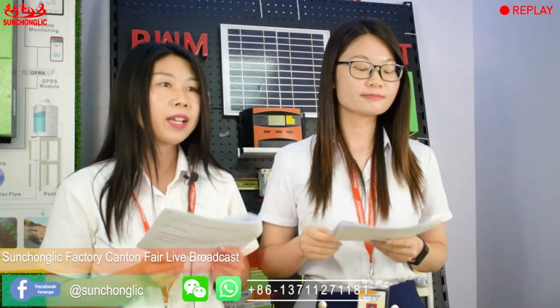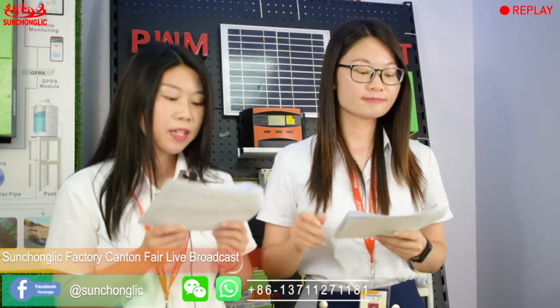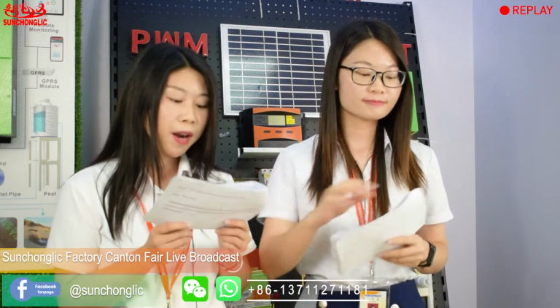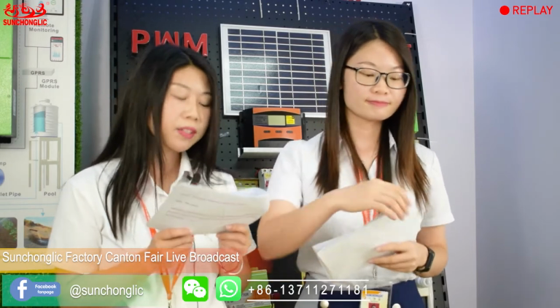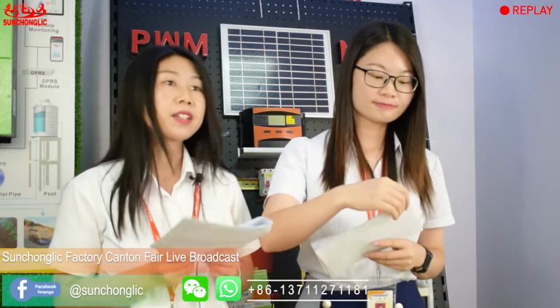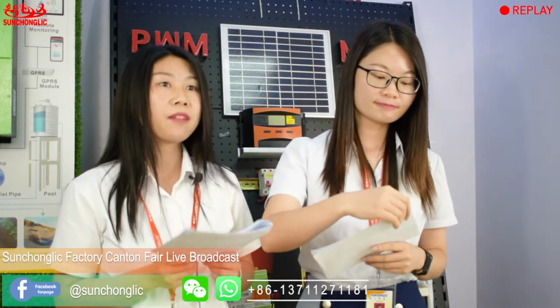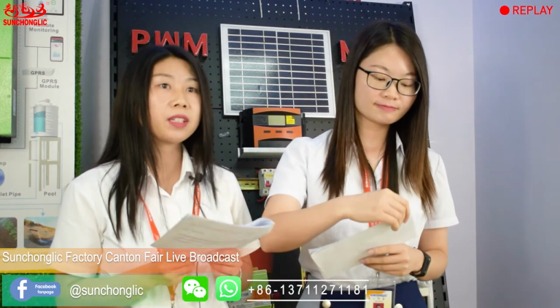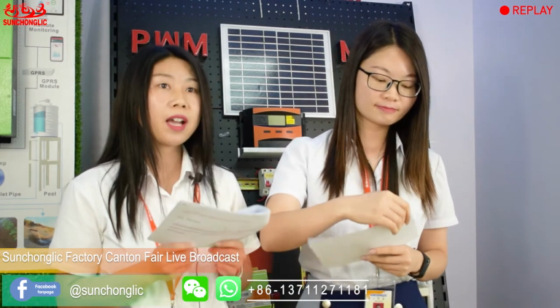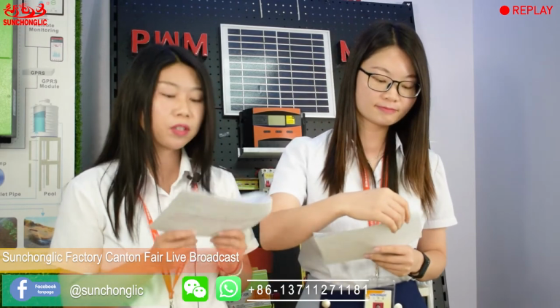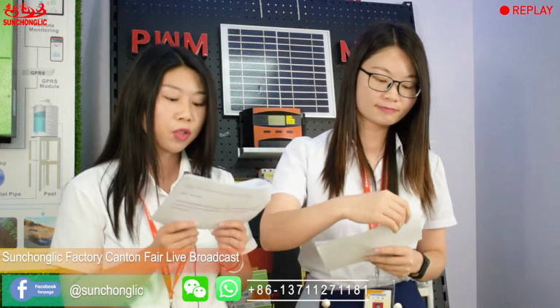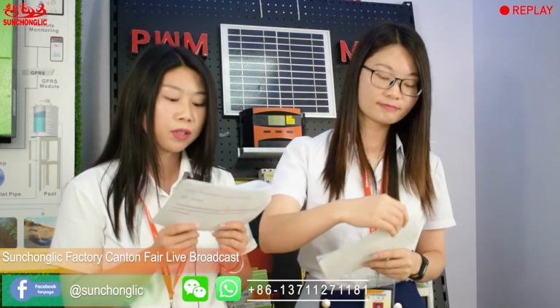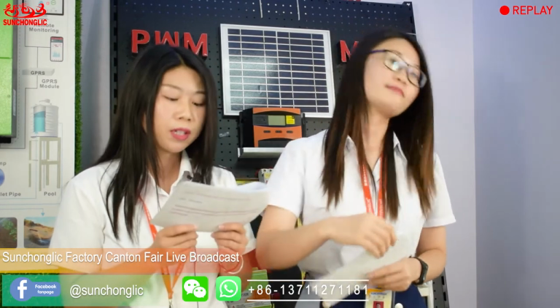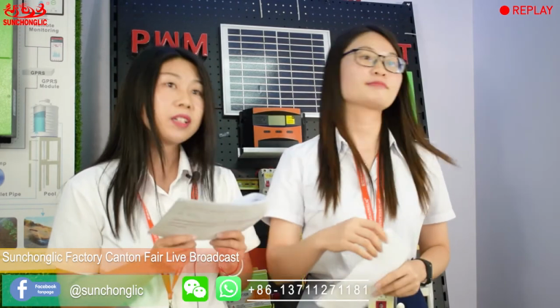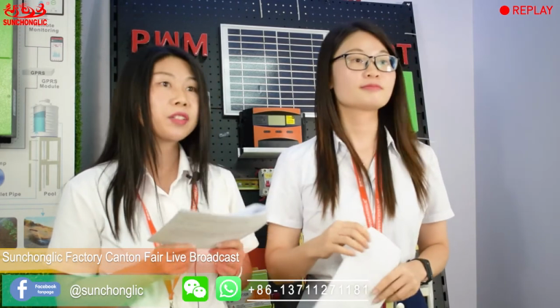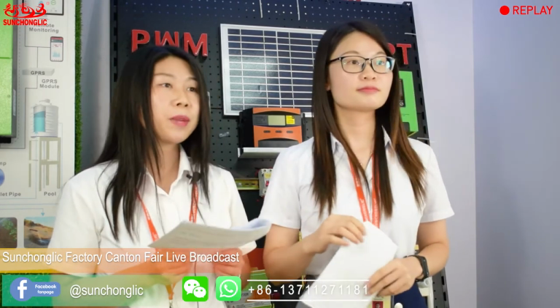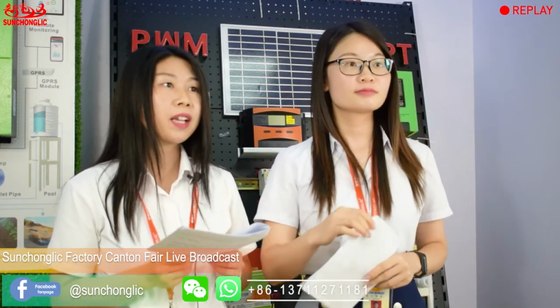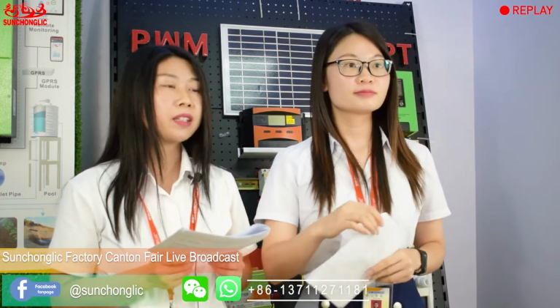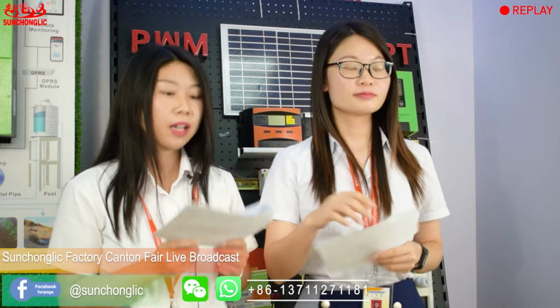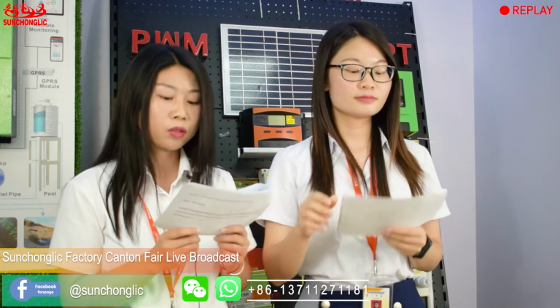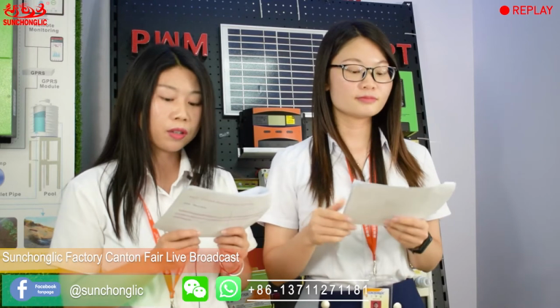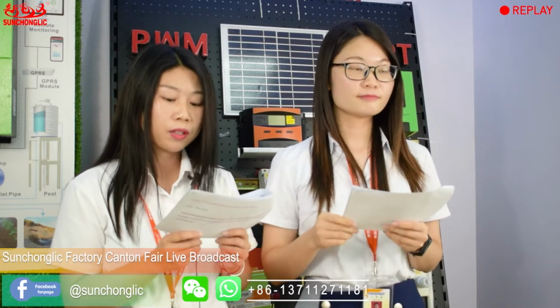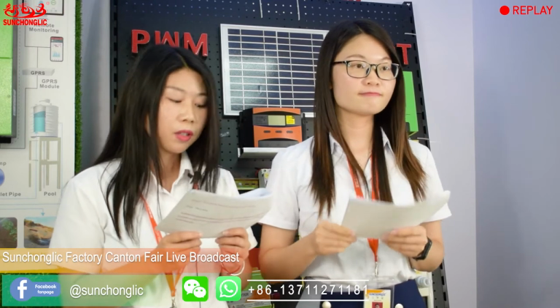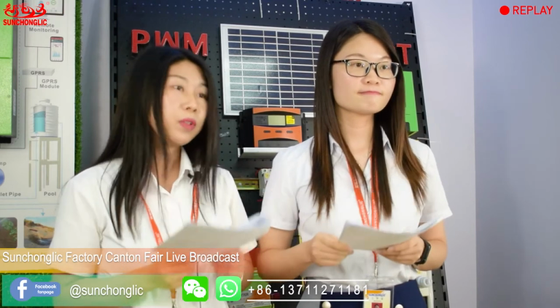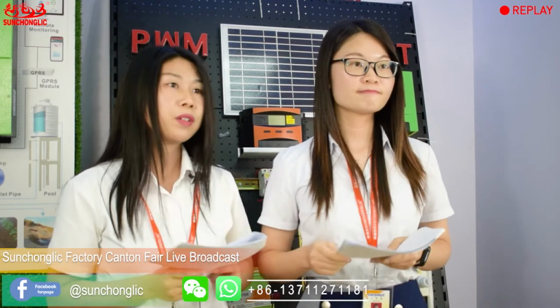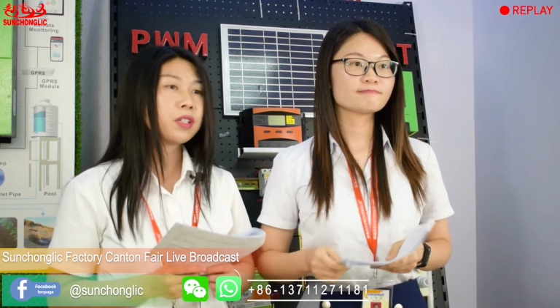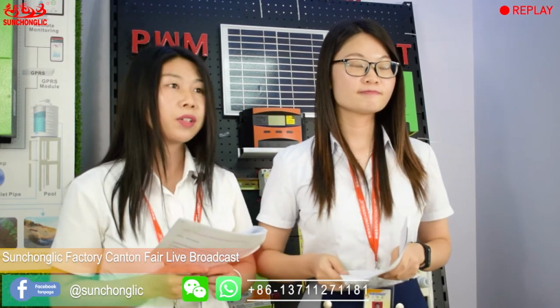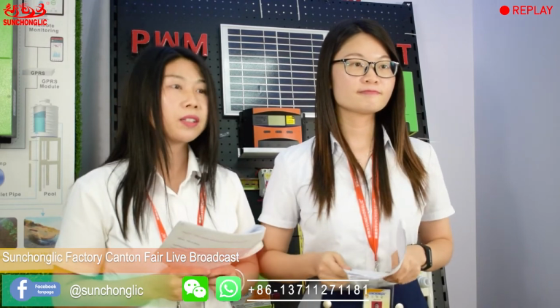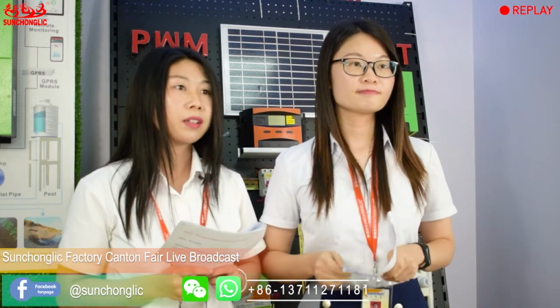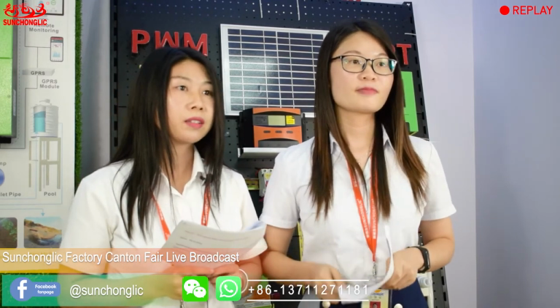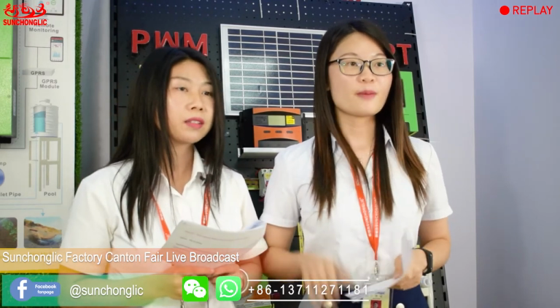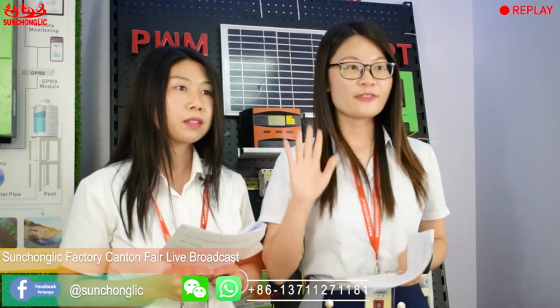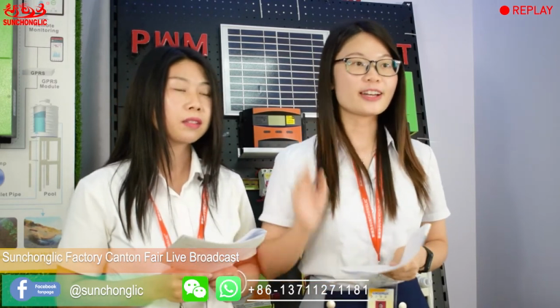Next, Part 2 is the FTS controller, introduced by Candy and Nora. We will see you later. Bye for now.